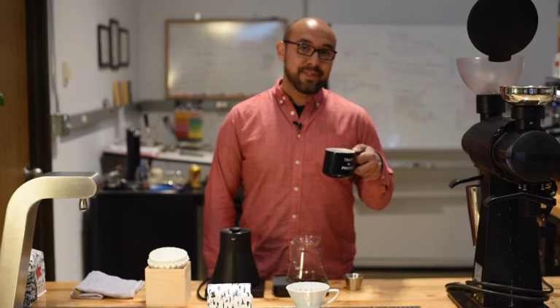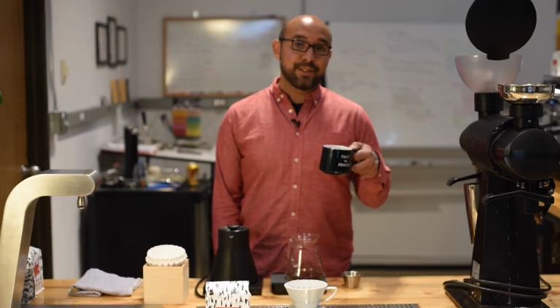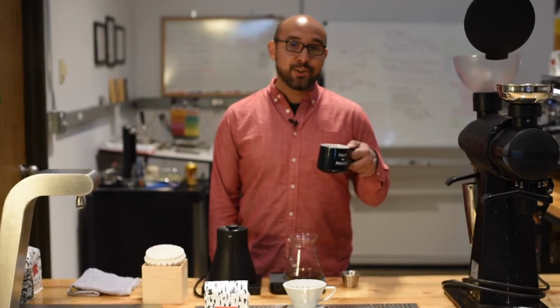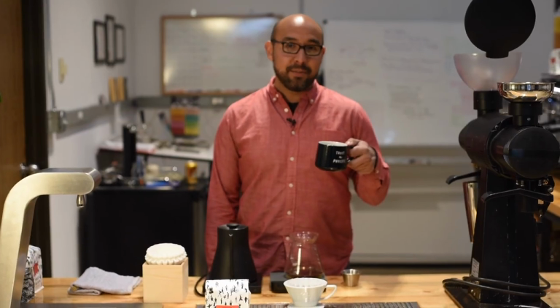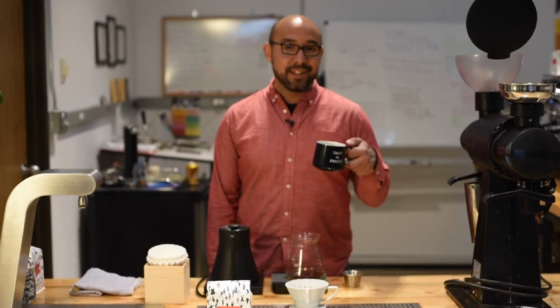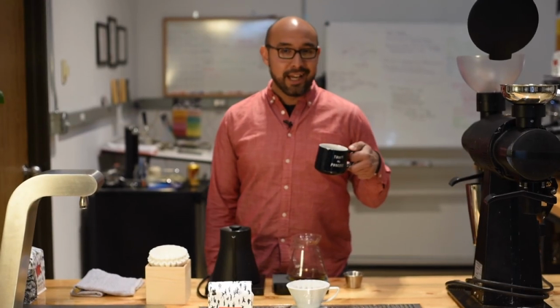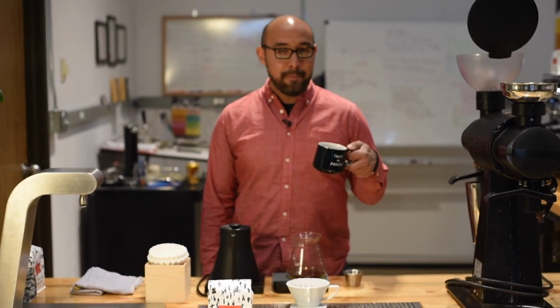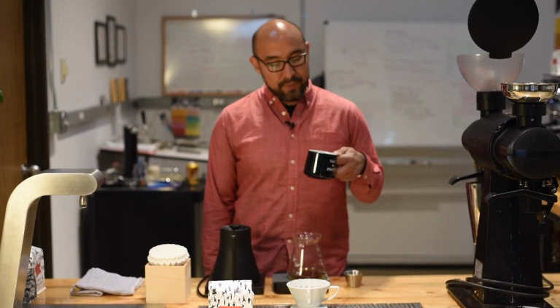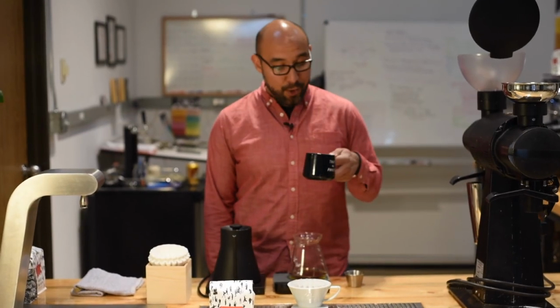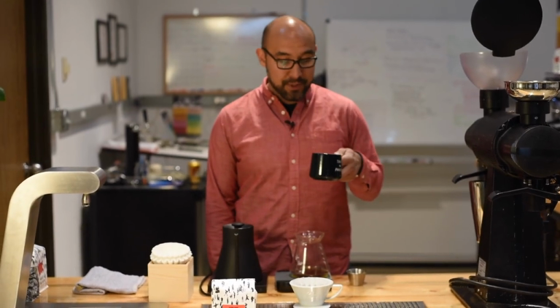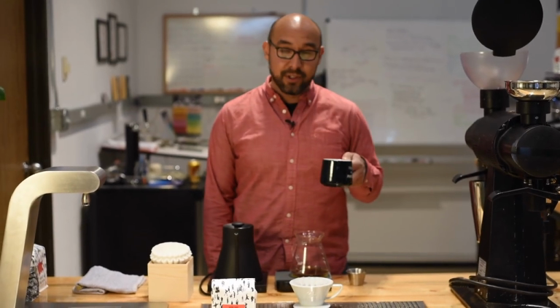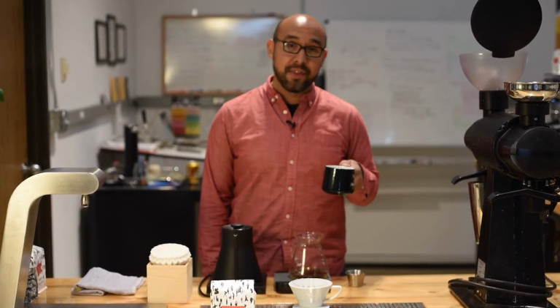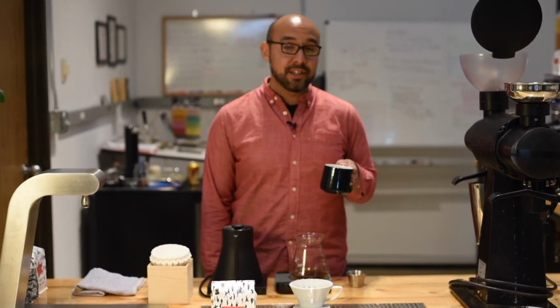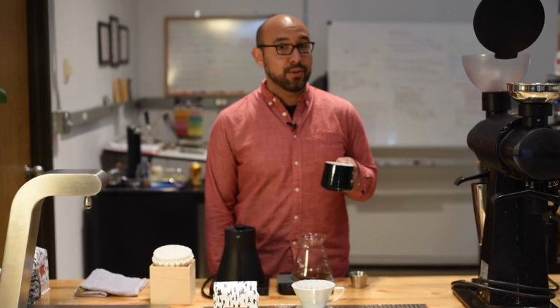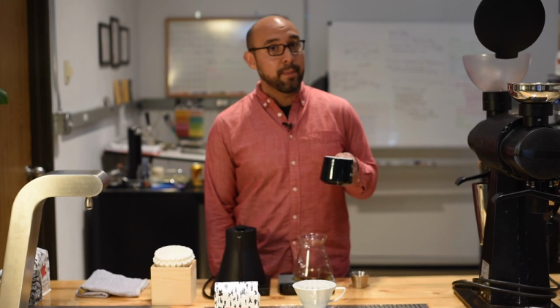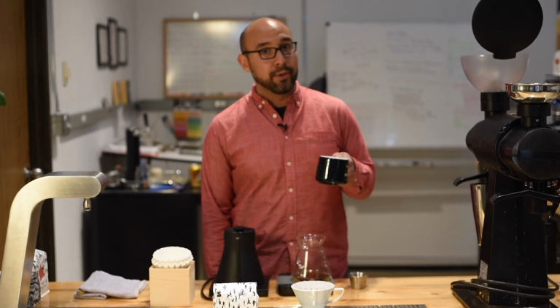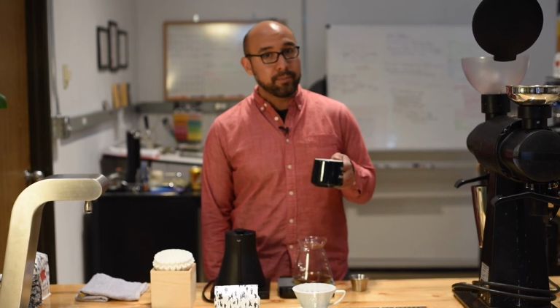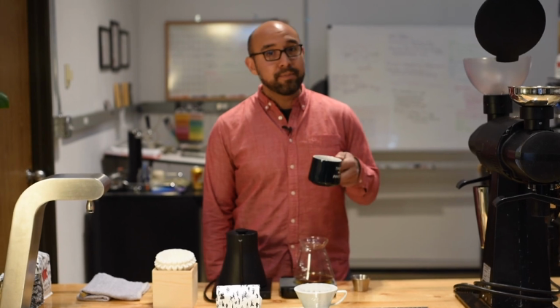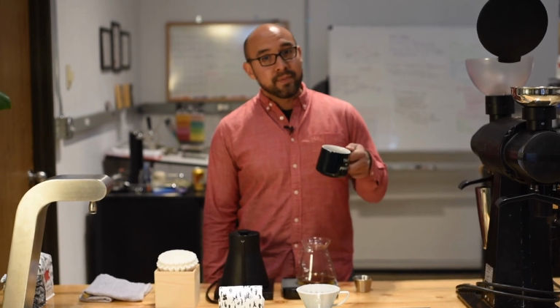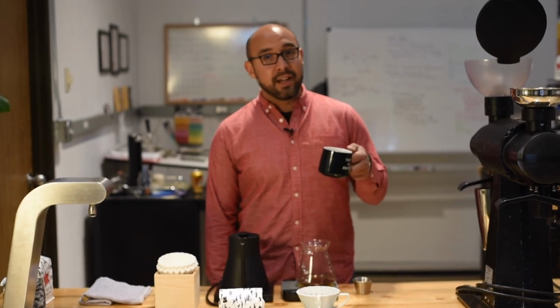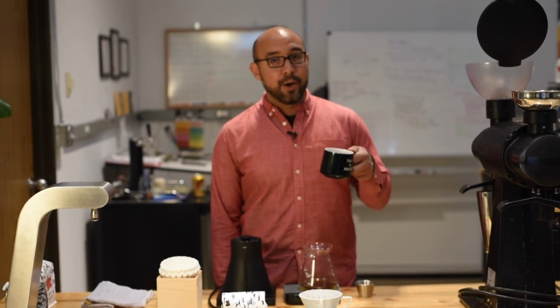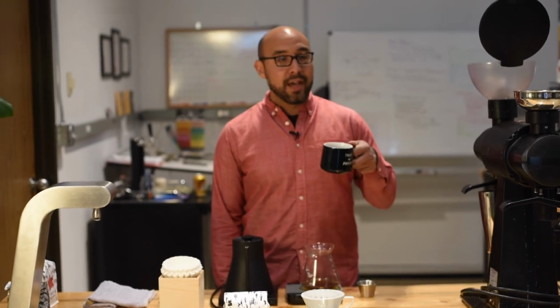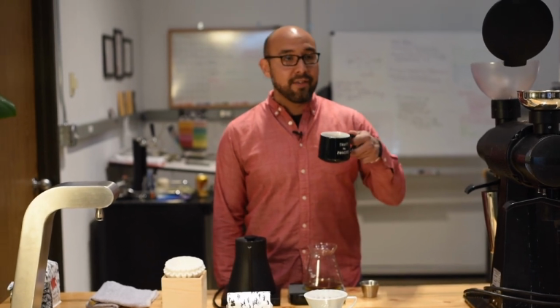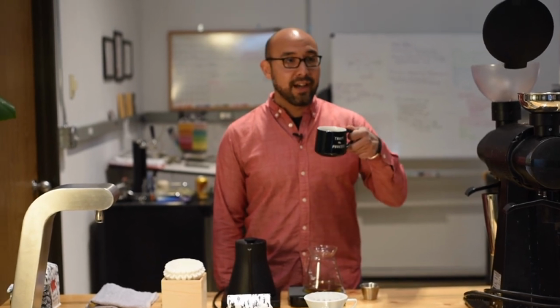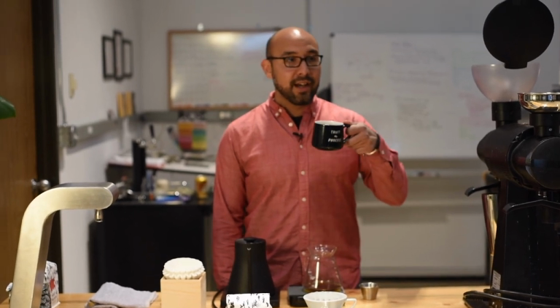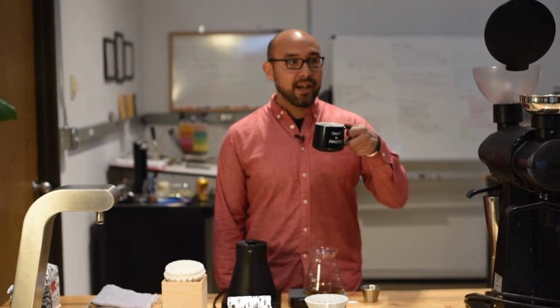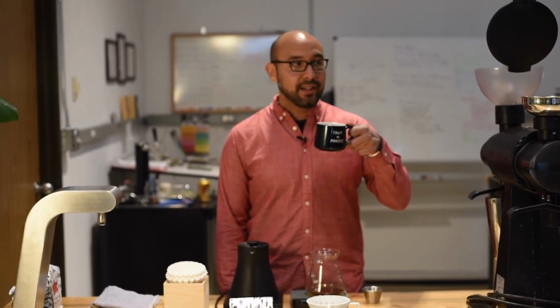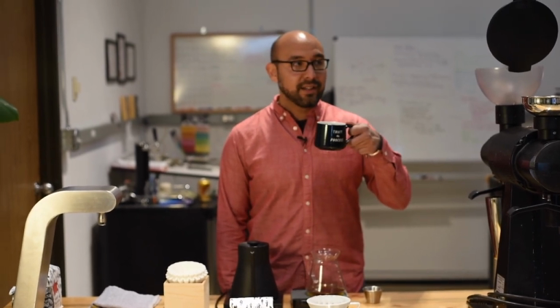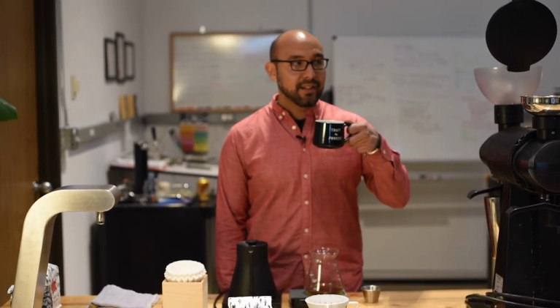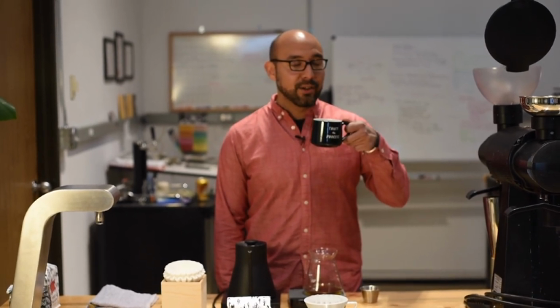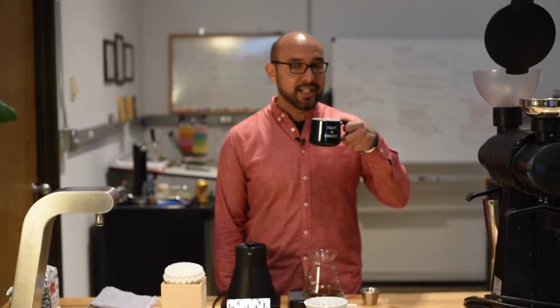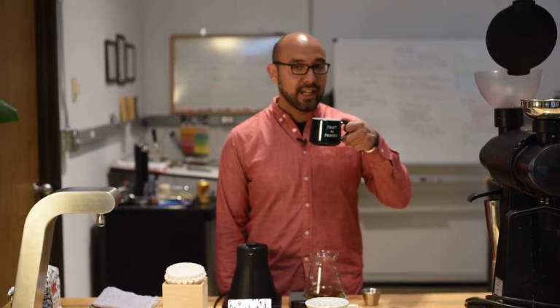Thanks for joining me in the lab. I hope you learned a thing or two about brewing, and I hope you have a great day.